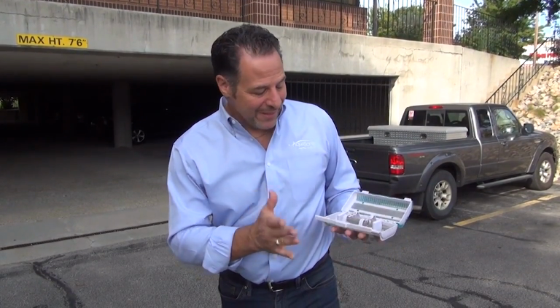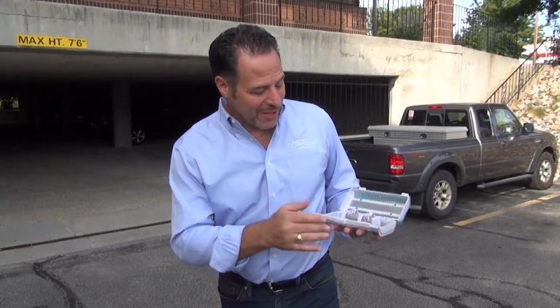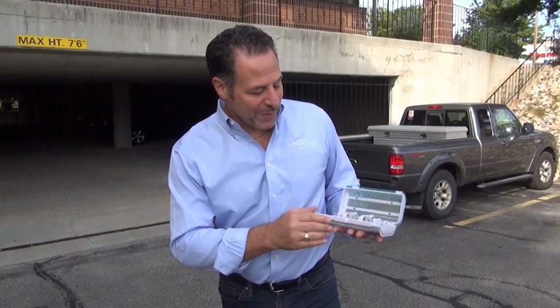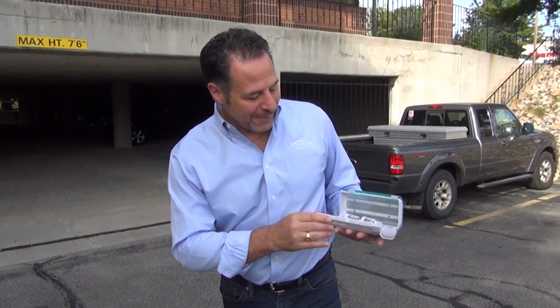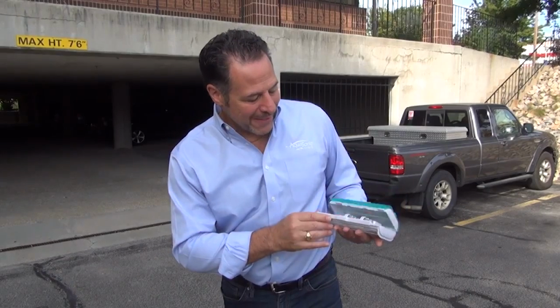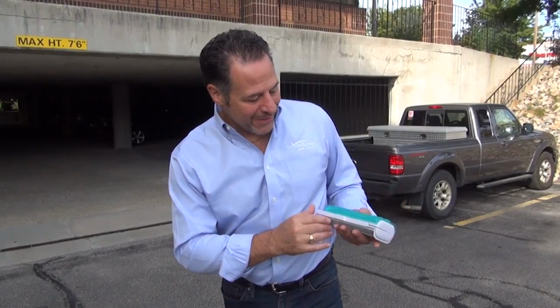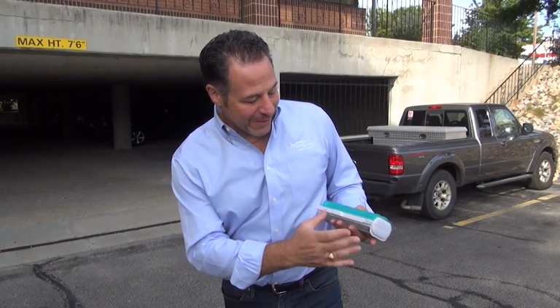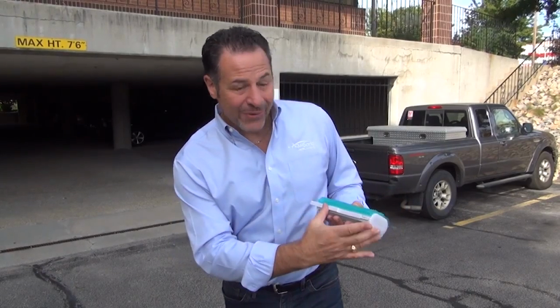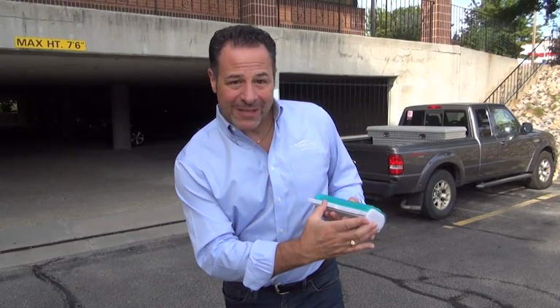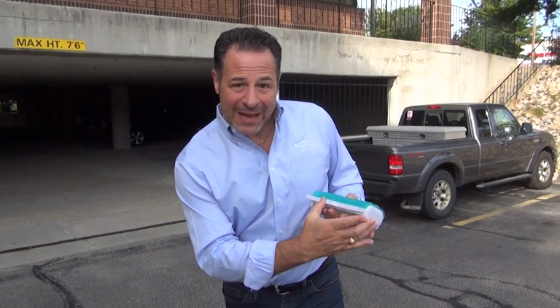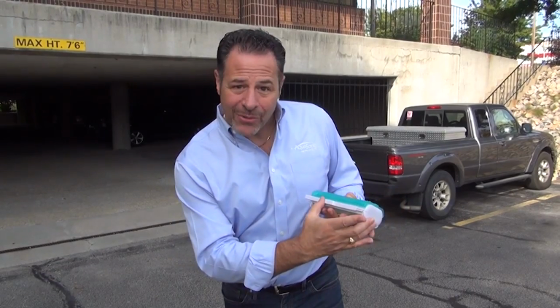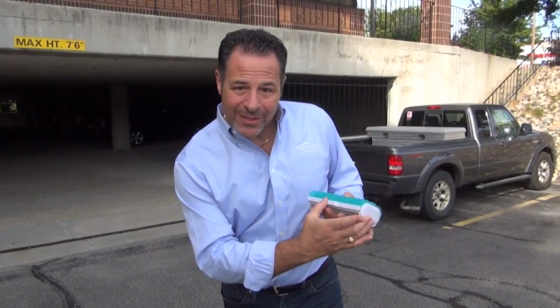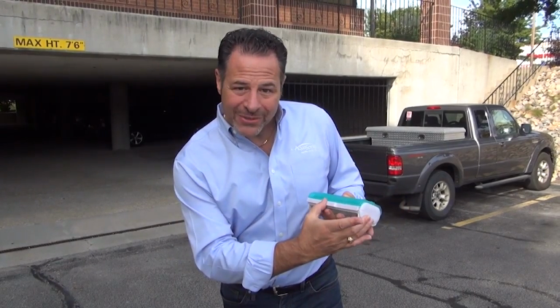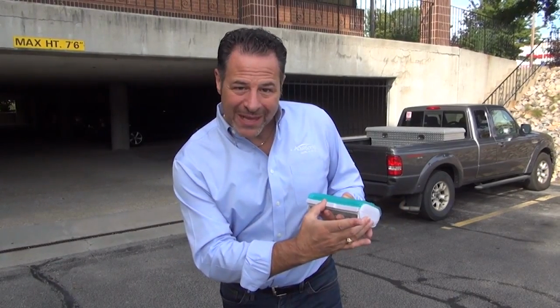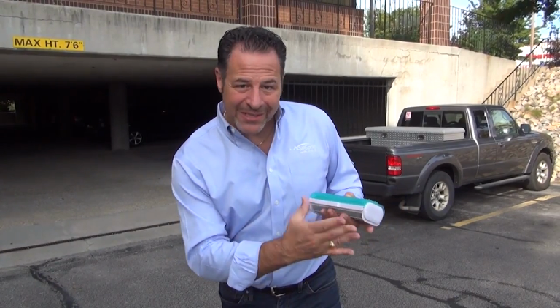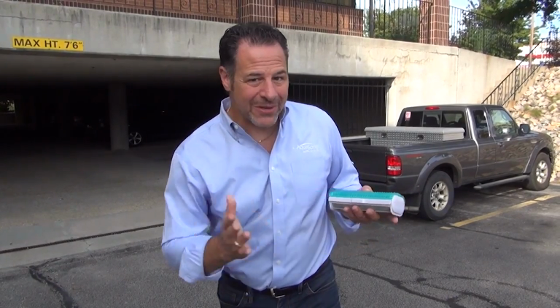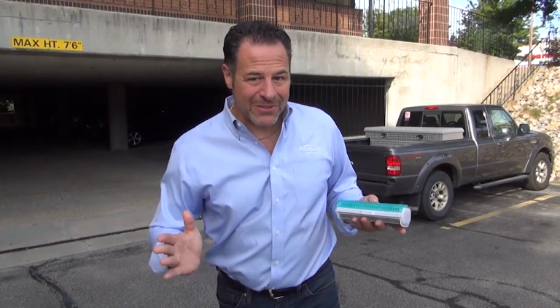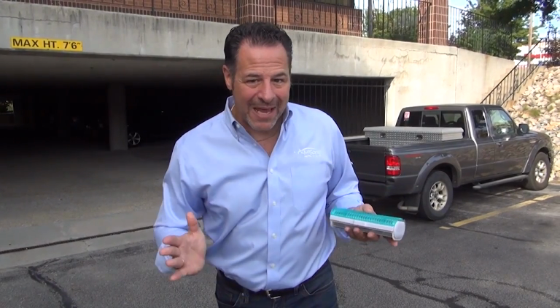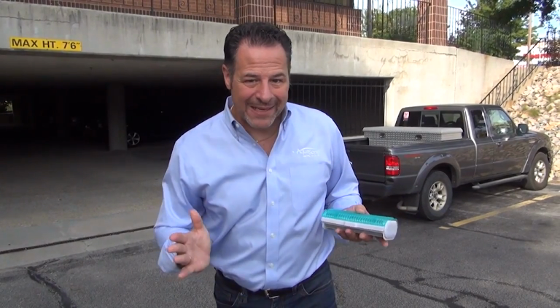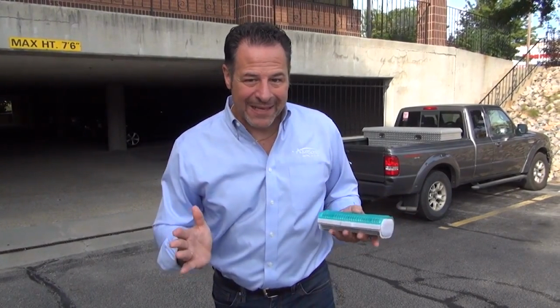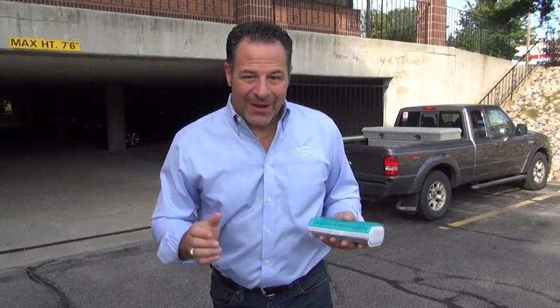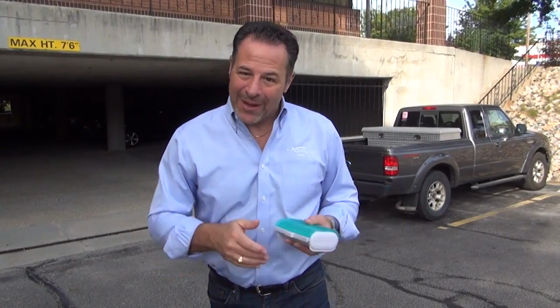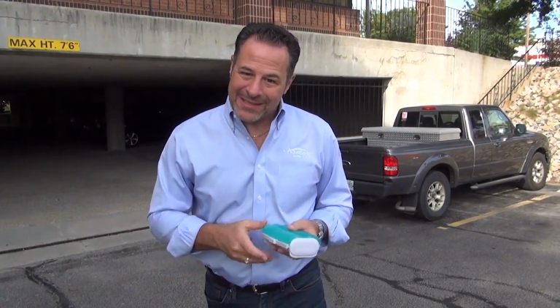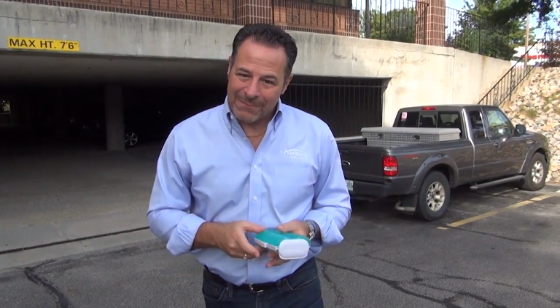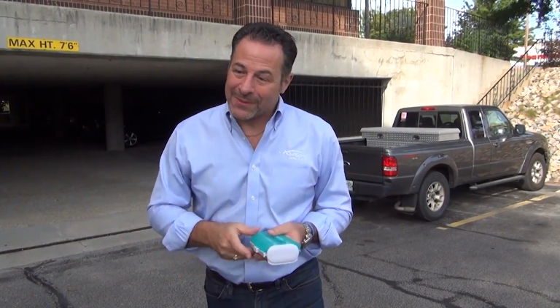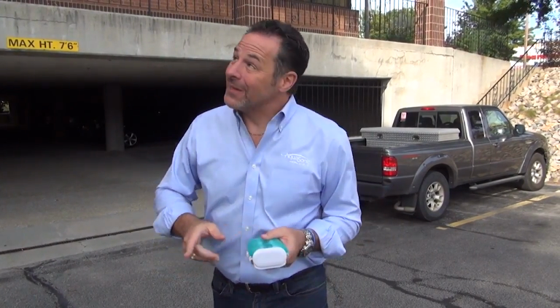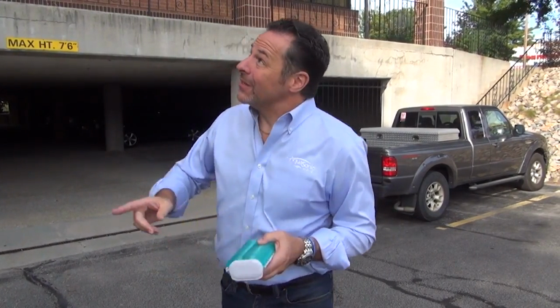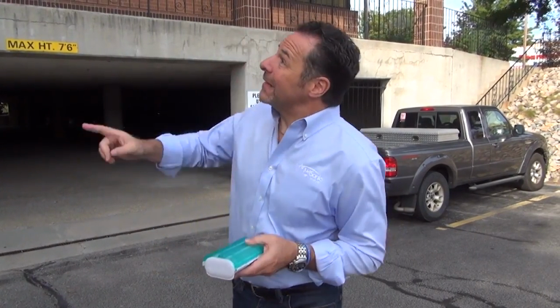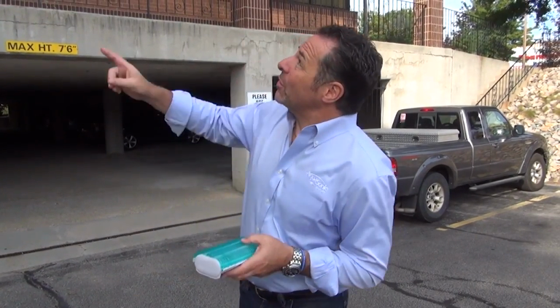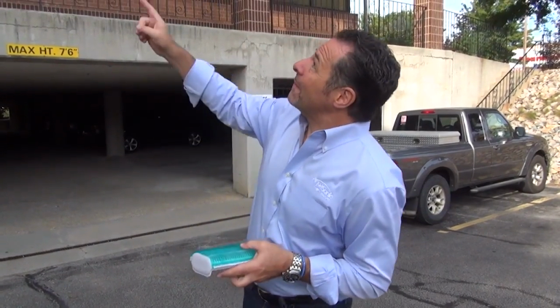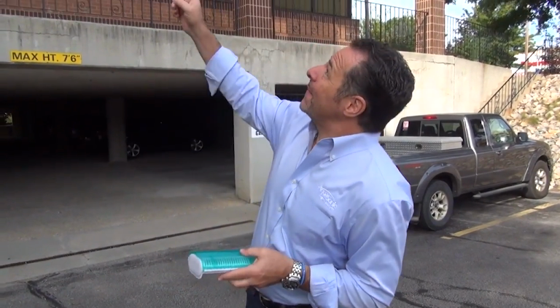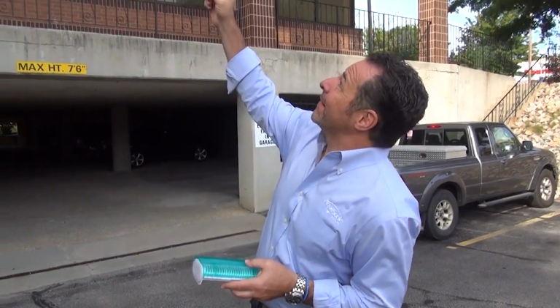So you're probably asking yourself, well David, how are you going to do that? You're outside. Well, it's simple. Take a look up there.